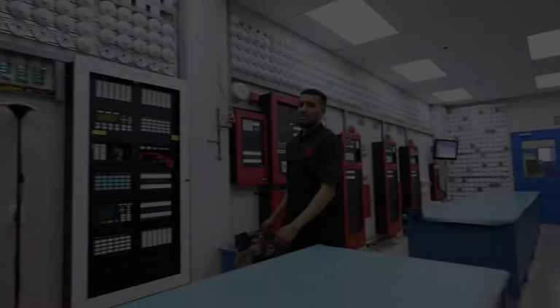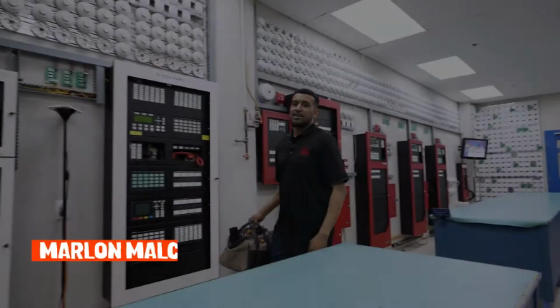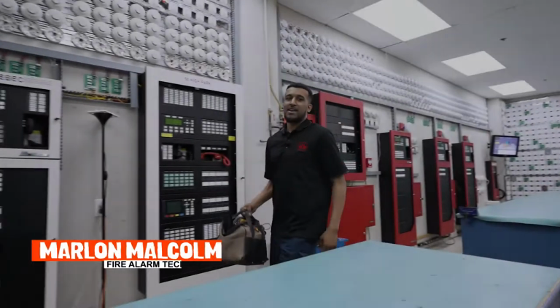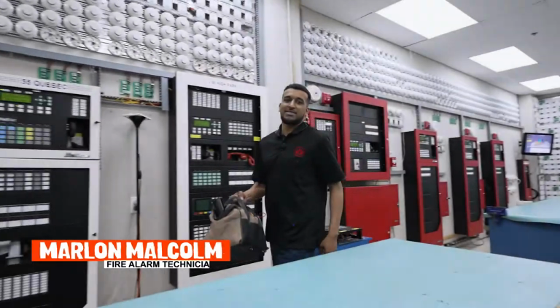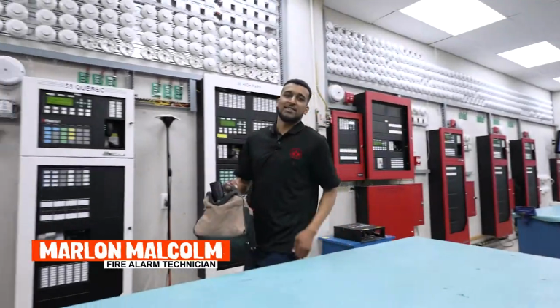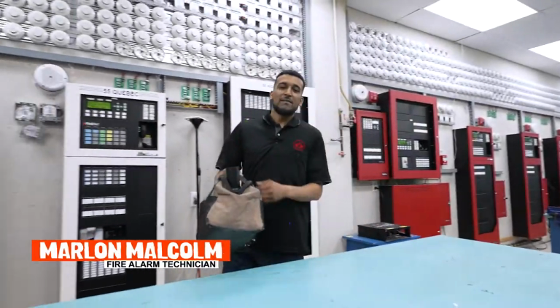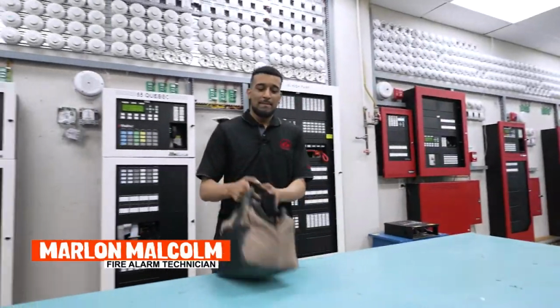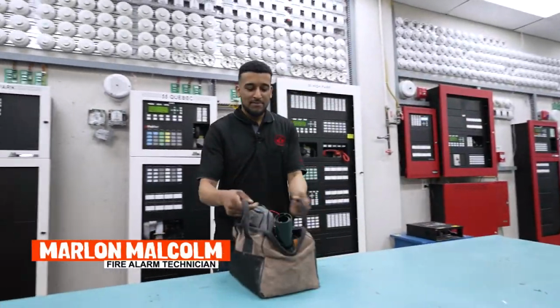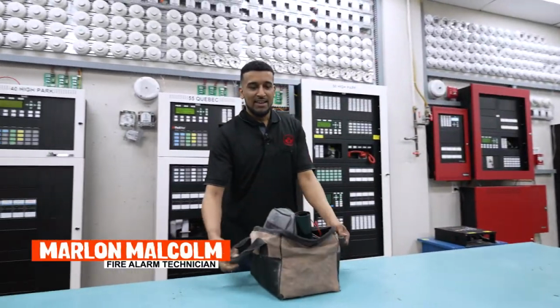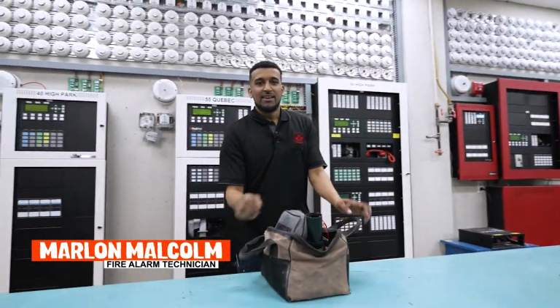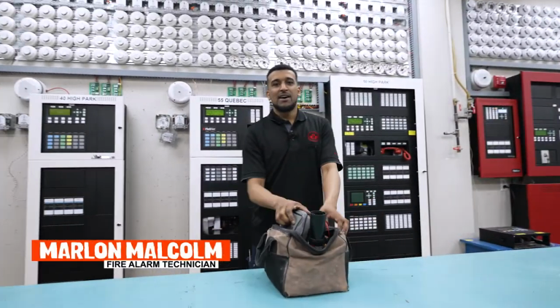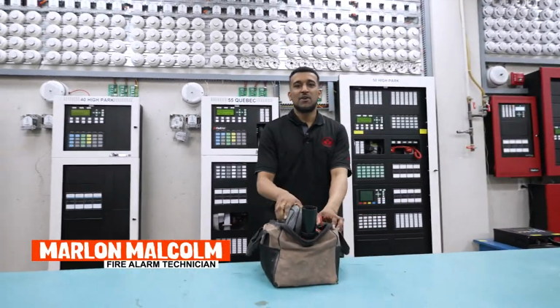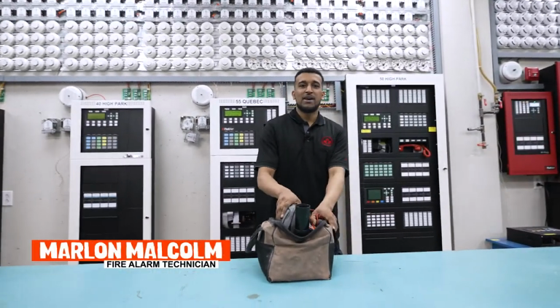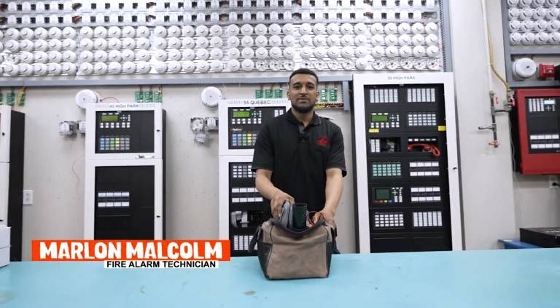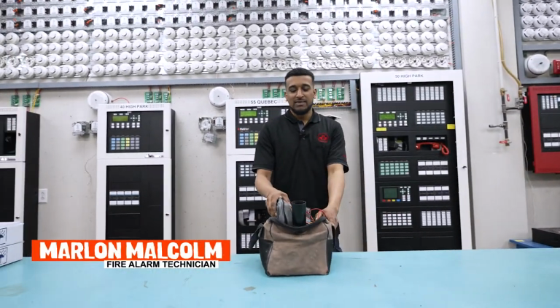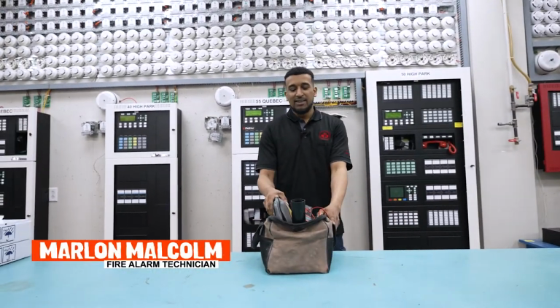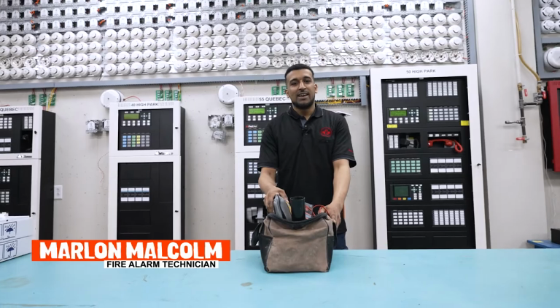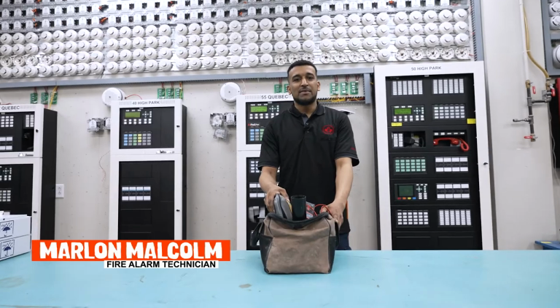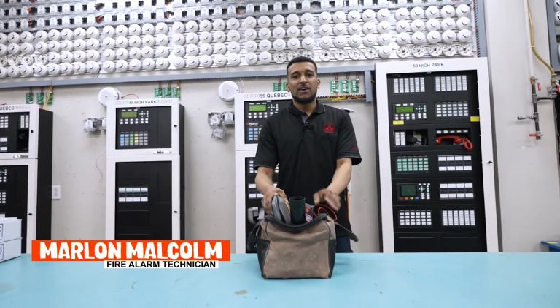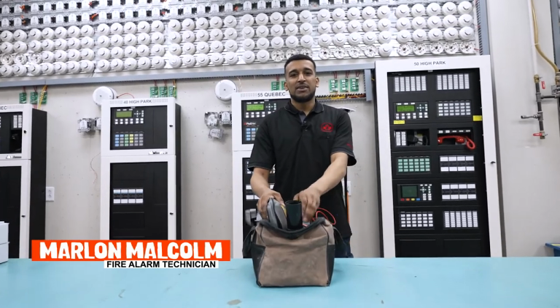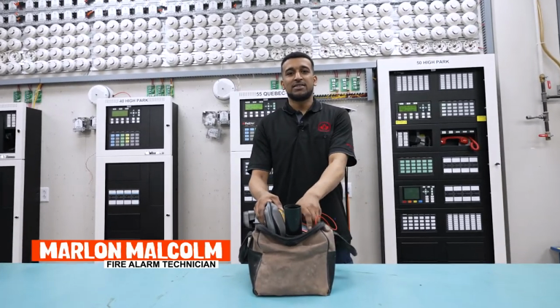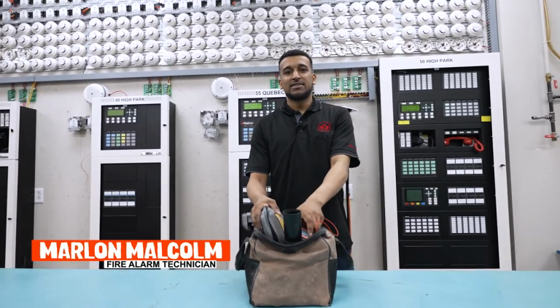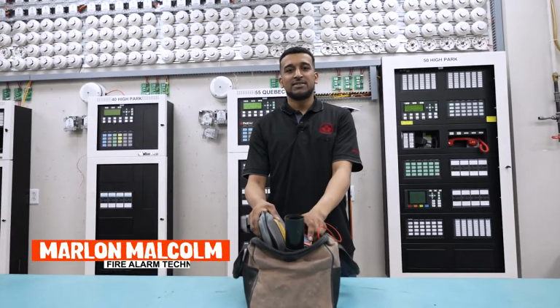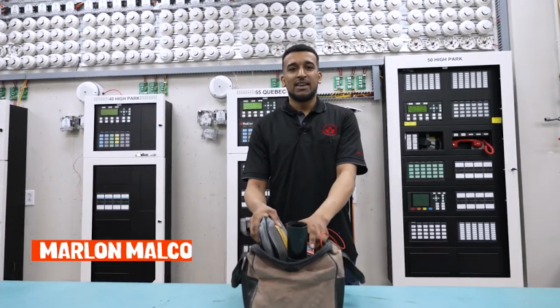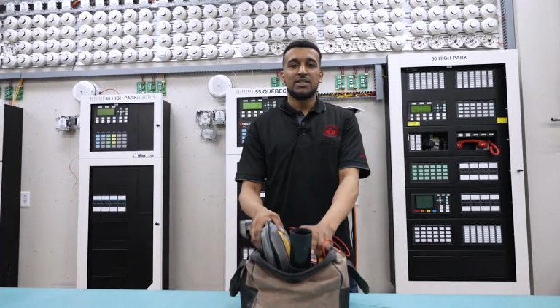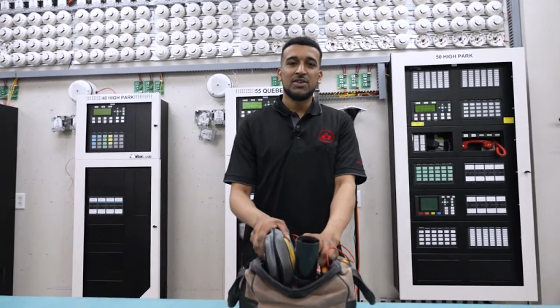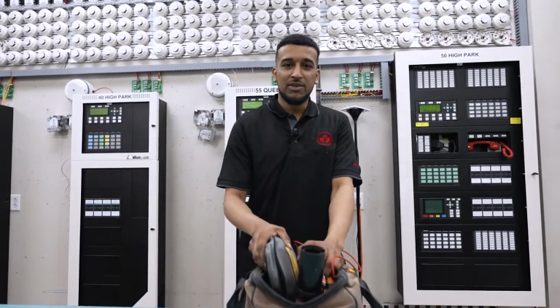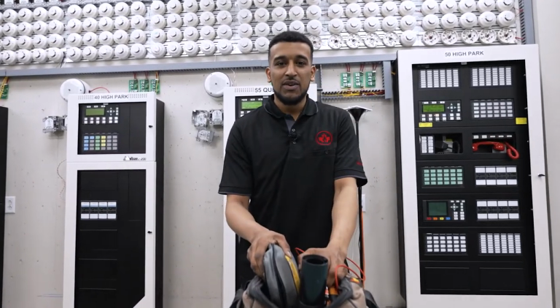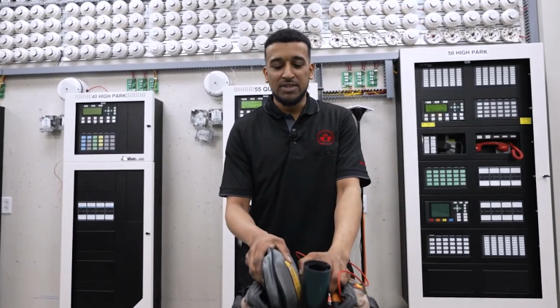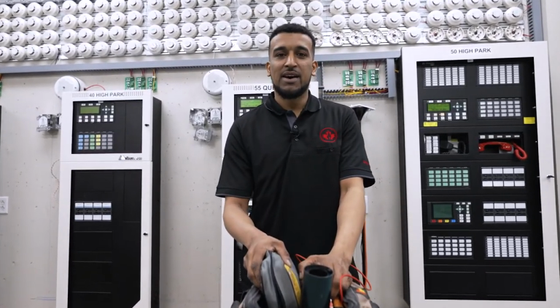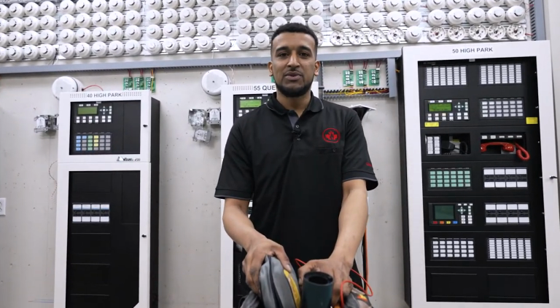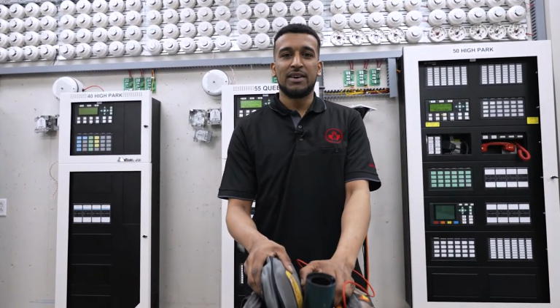Hey guys, I'm Marlon Malcolm and I'm a fire alarm technician. Today I'm going to show you what's in my tool bag.